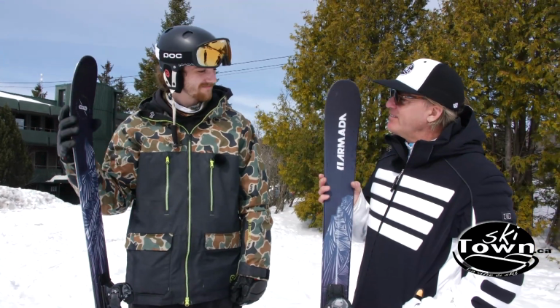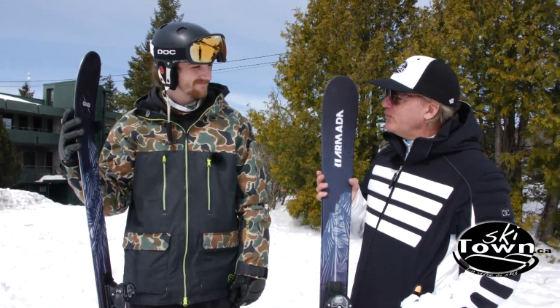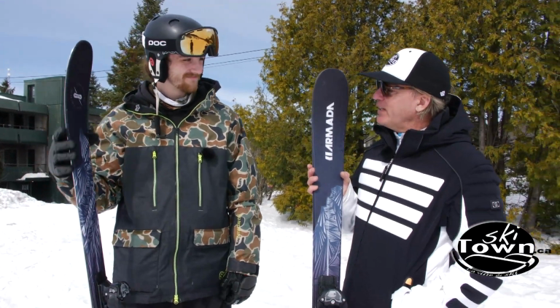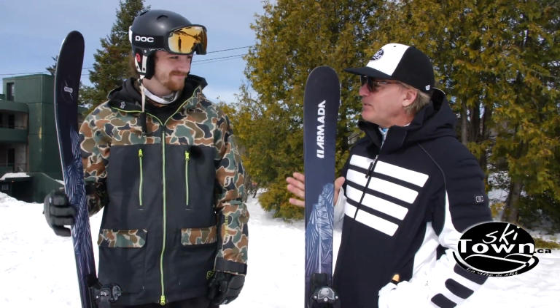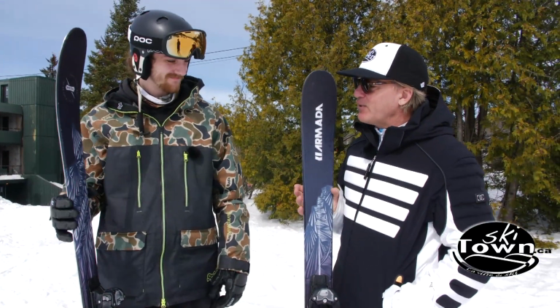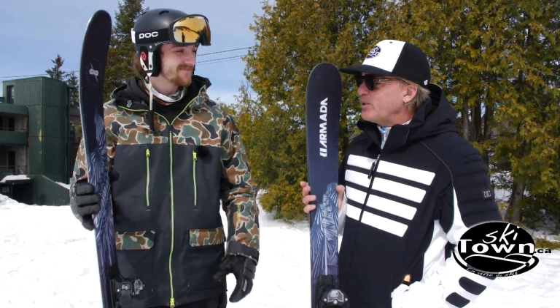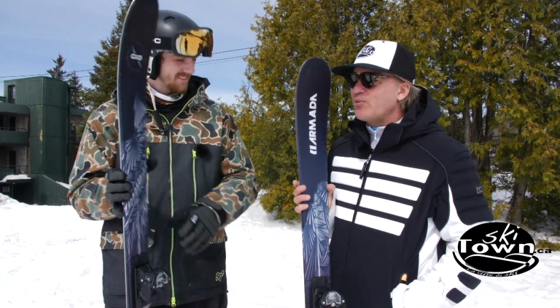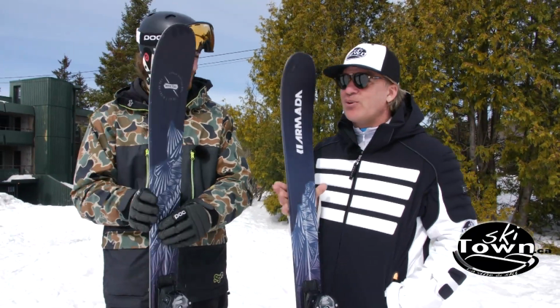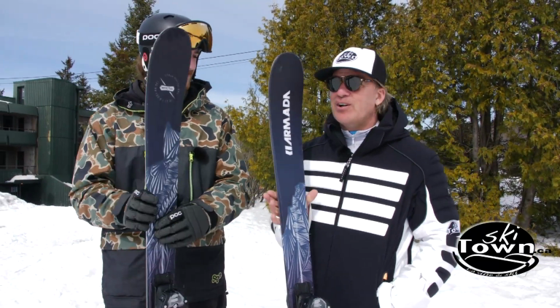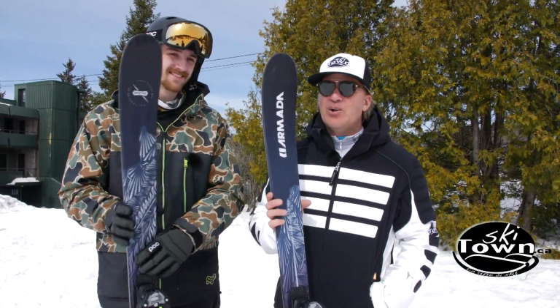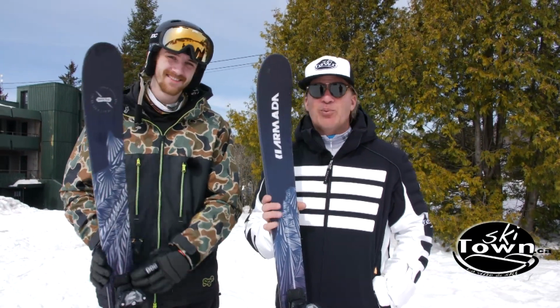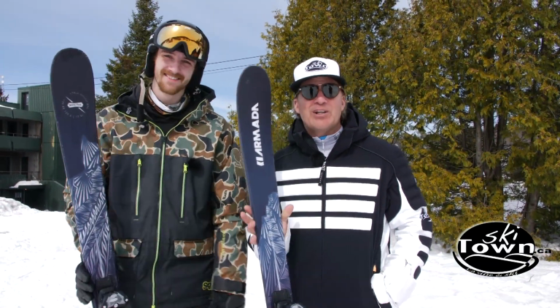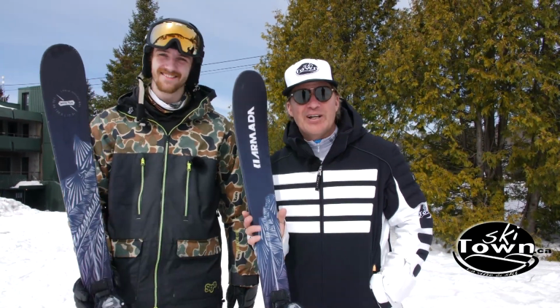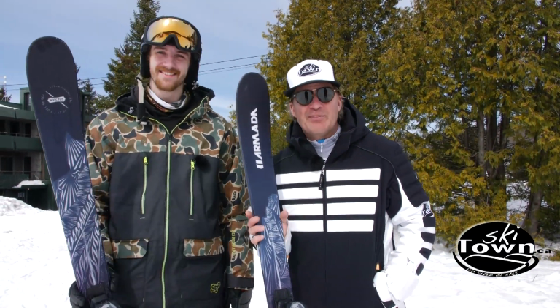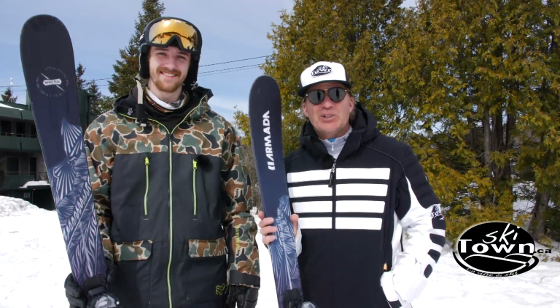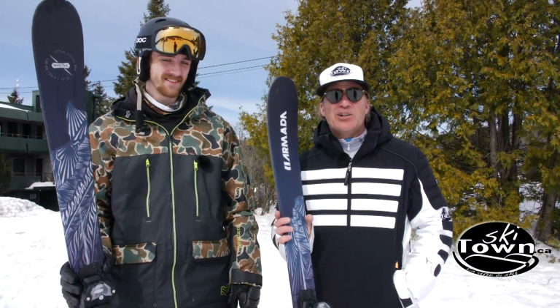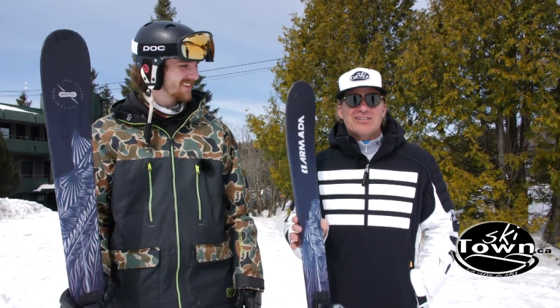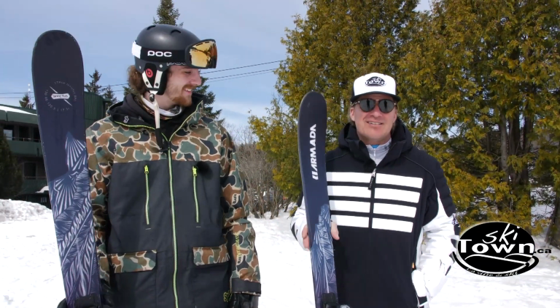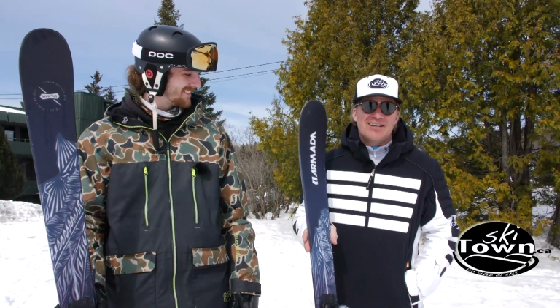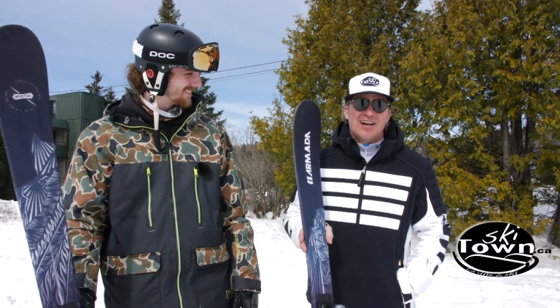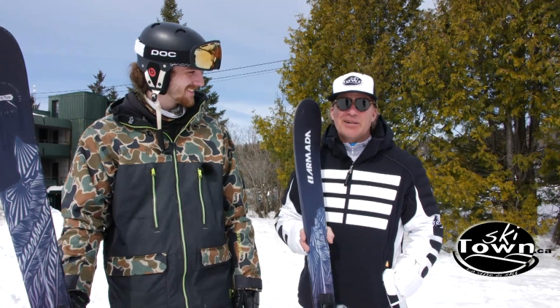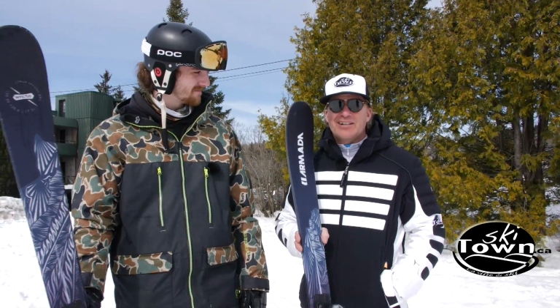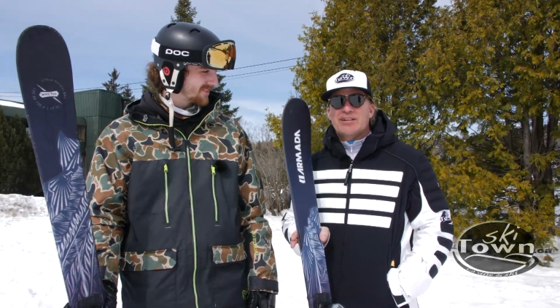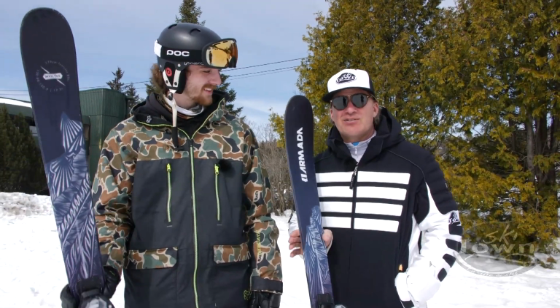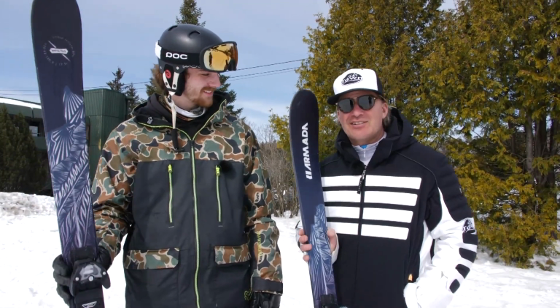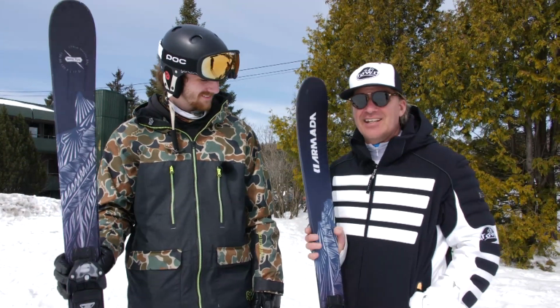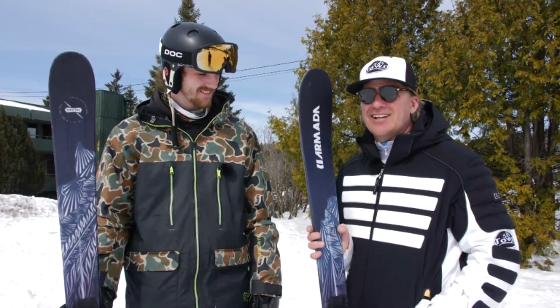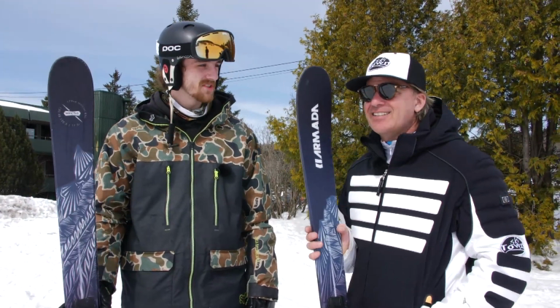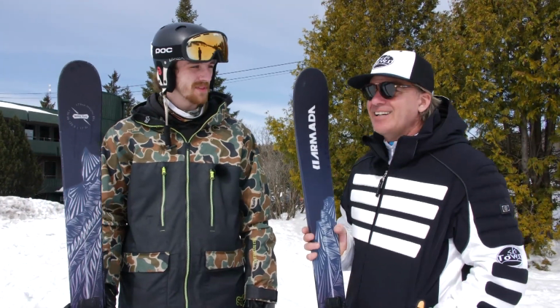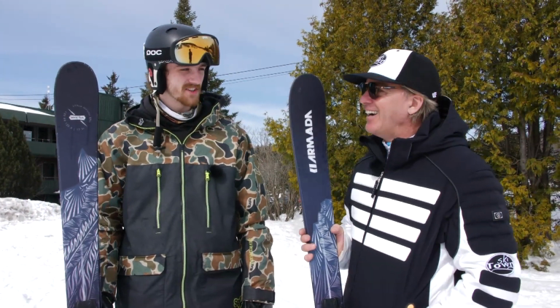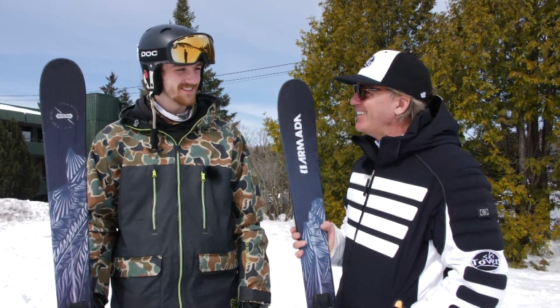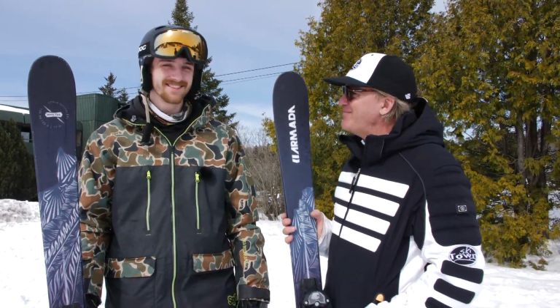Alright, Gab, thanks very much for bringing your input on this Armada Invictus 89 TI.